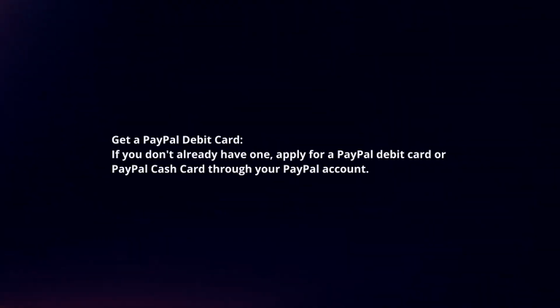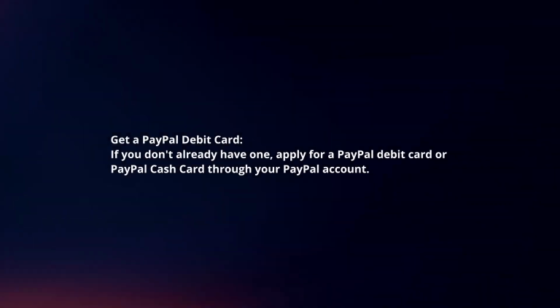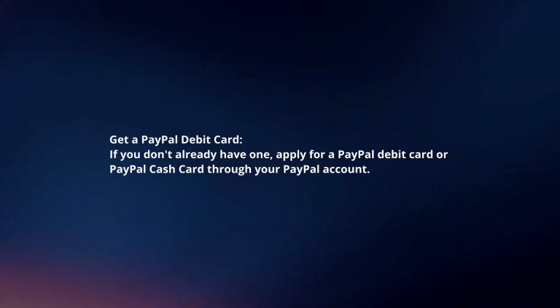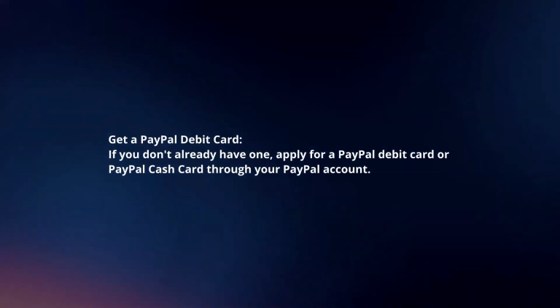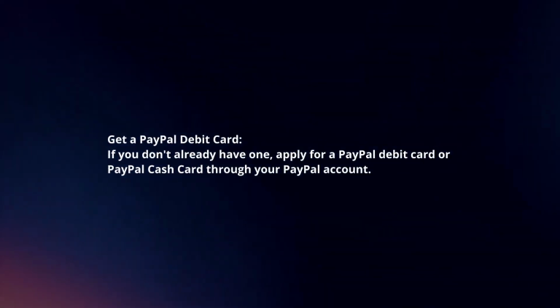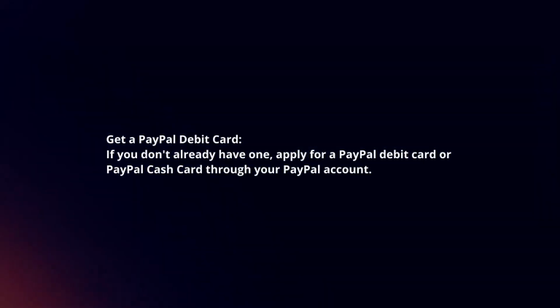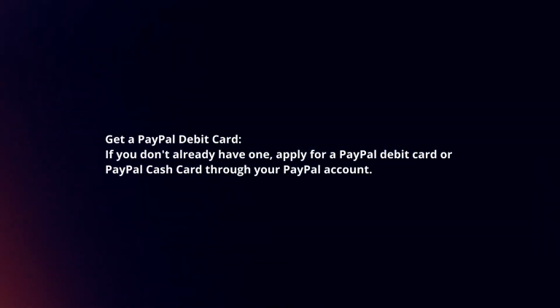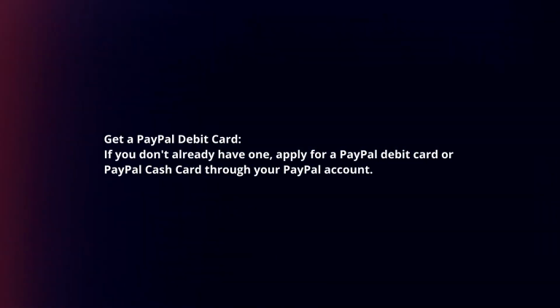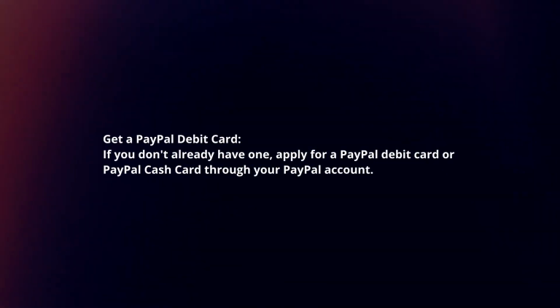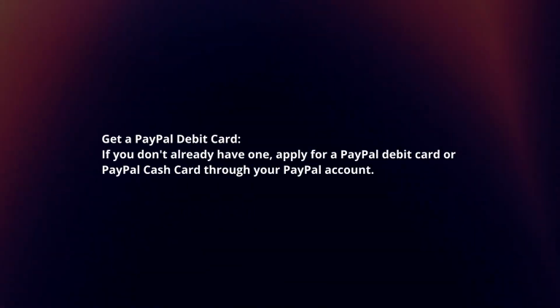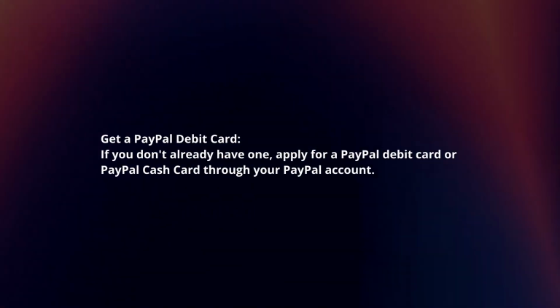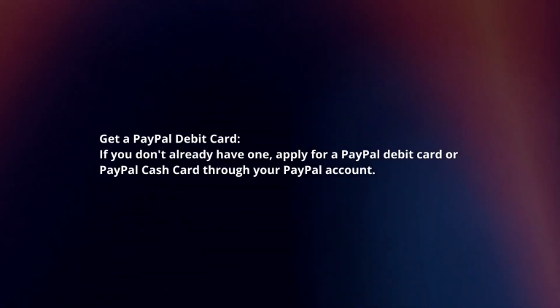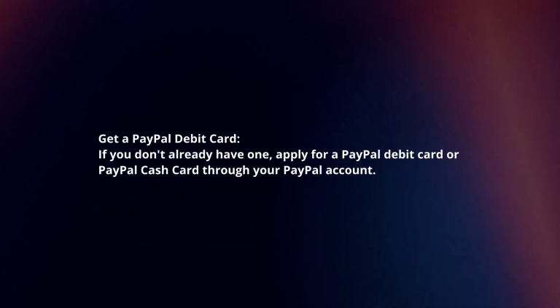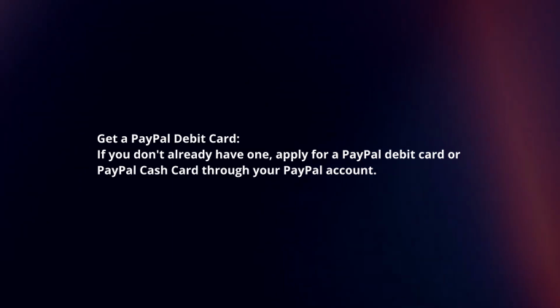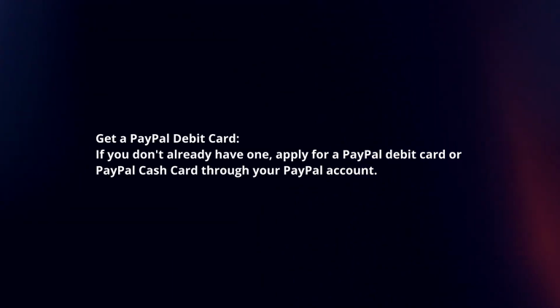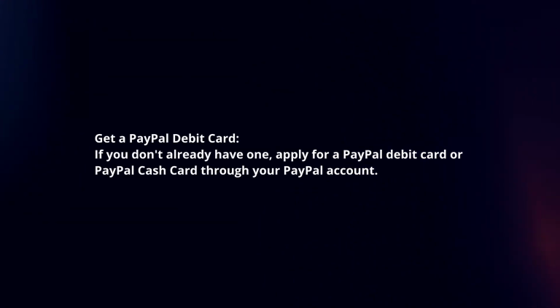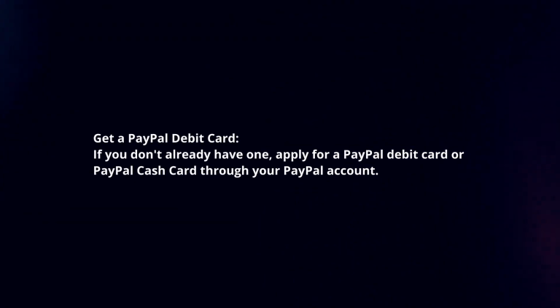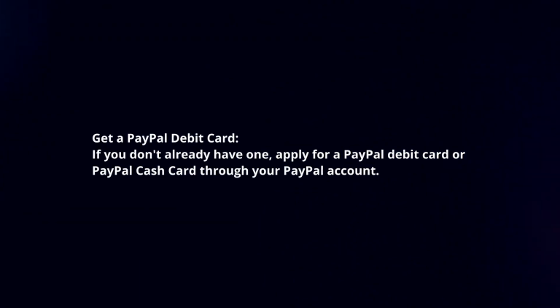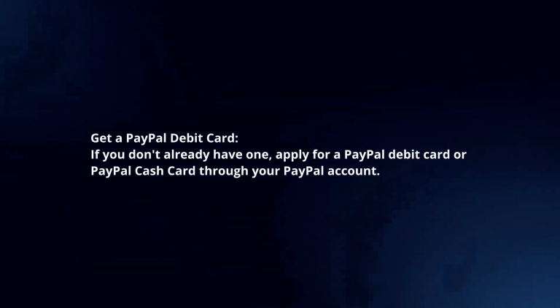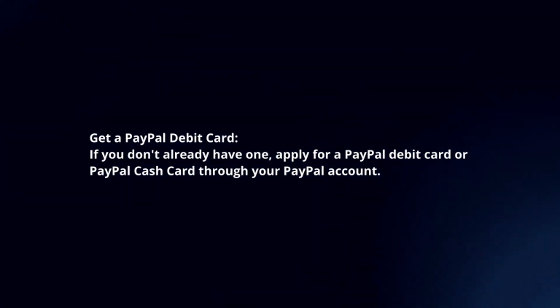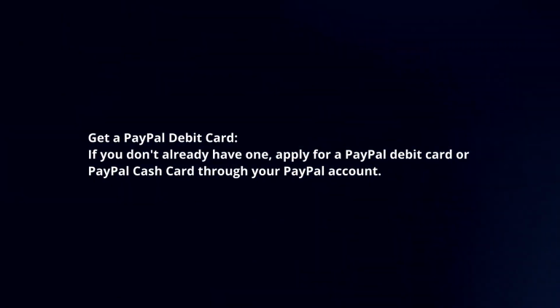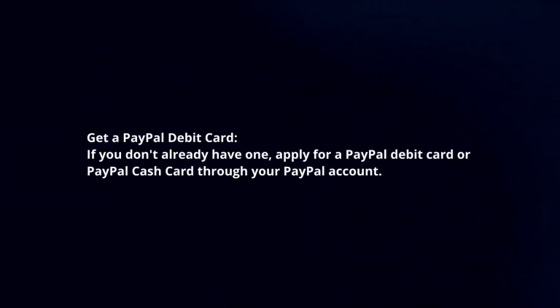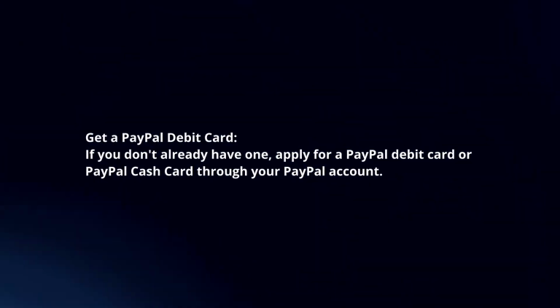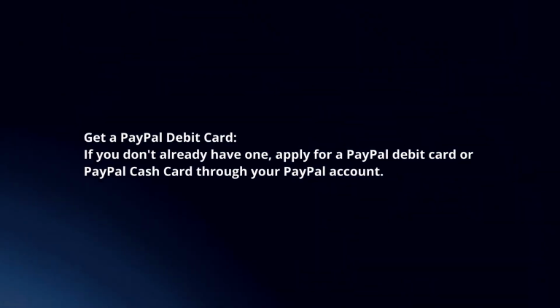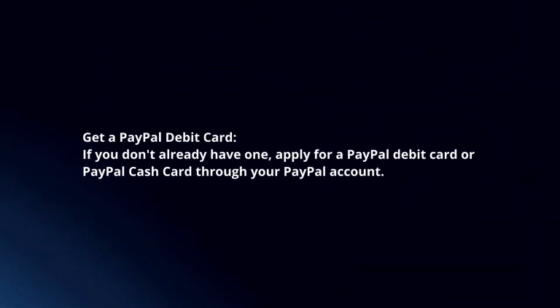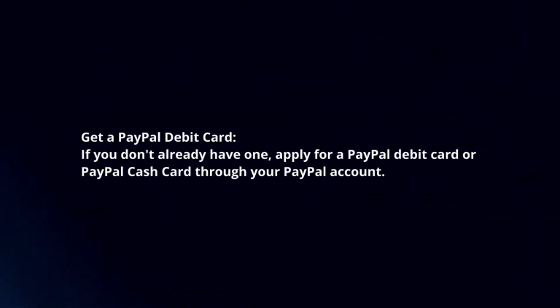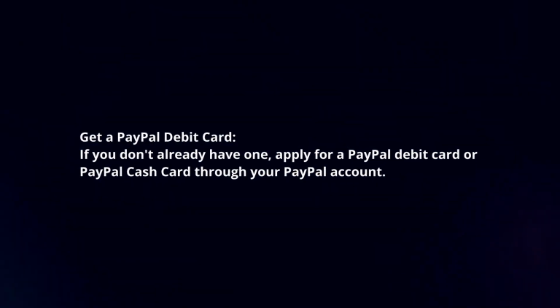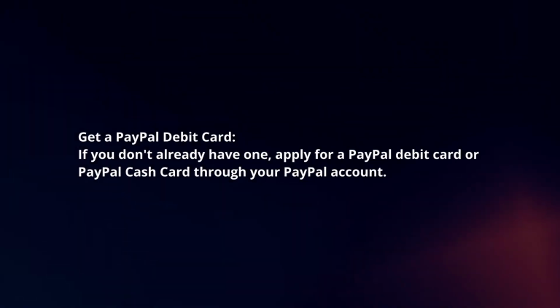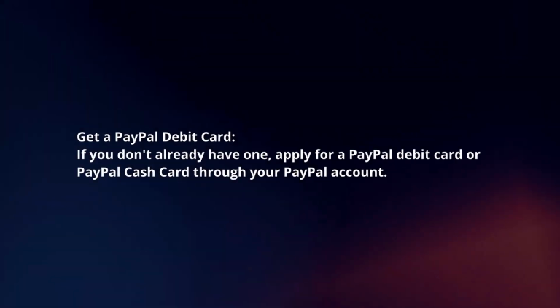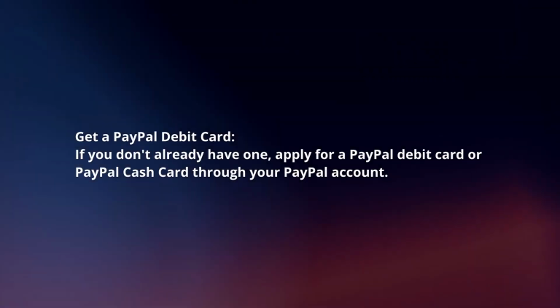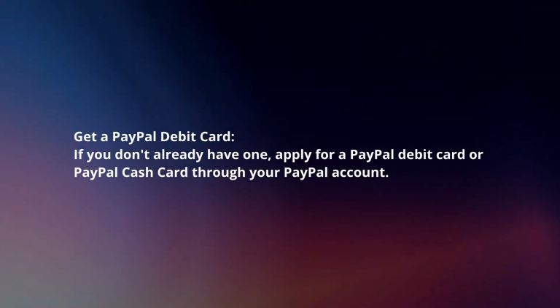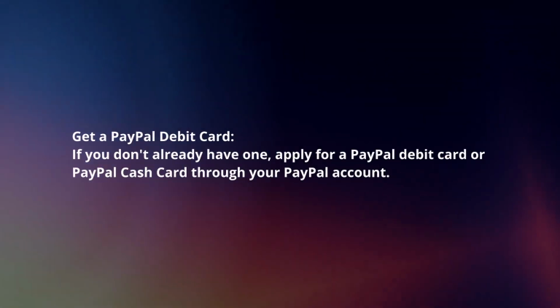Get a PayPal debit card. If you don't already have one, apply for a PayPal debit card or PayPal cash card through your PayPal account.